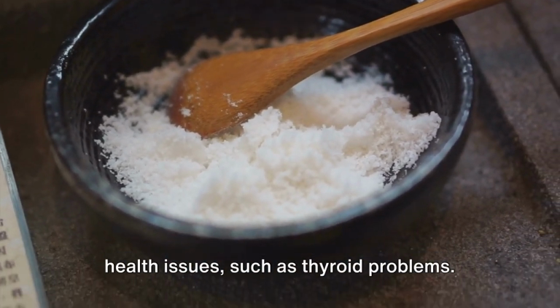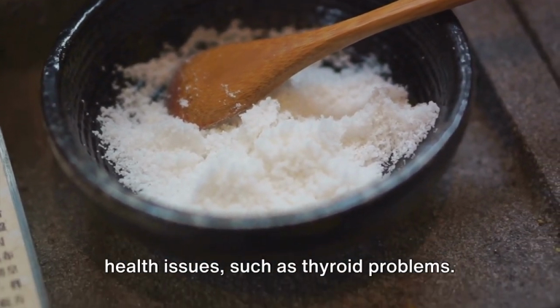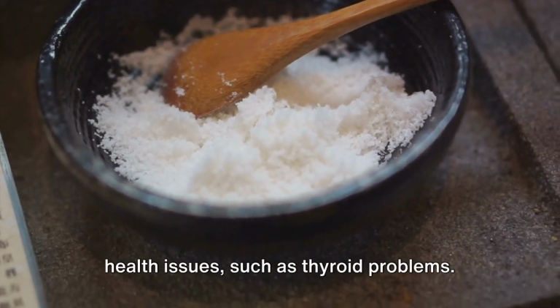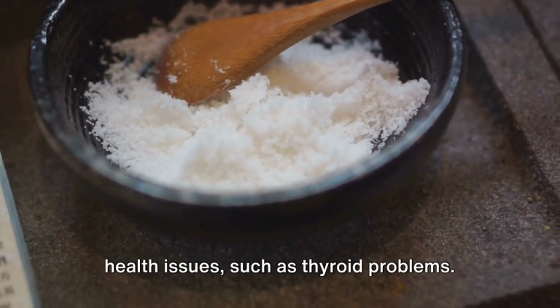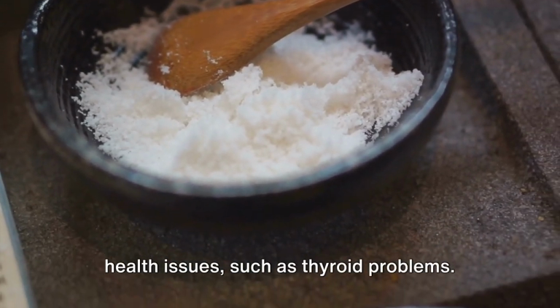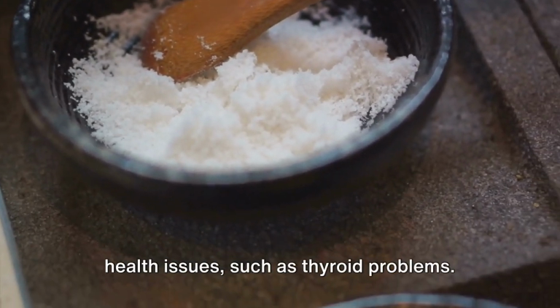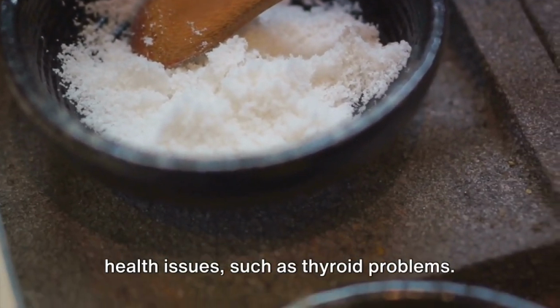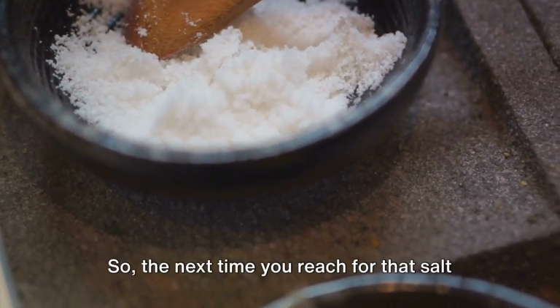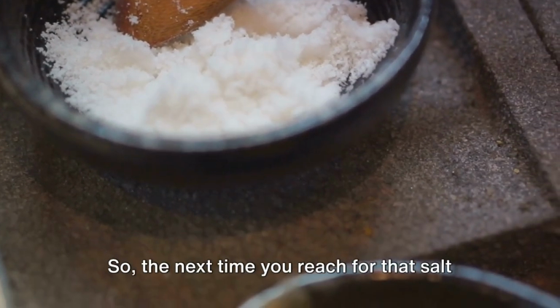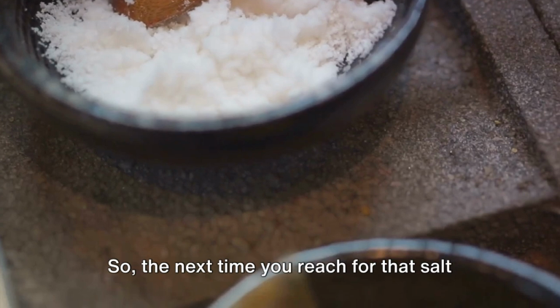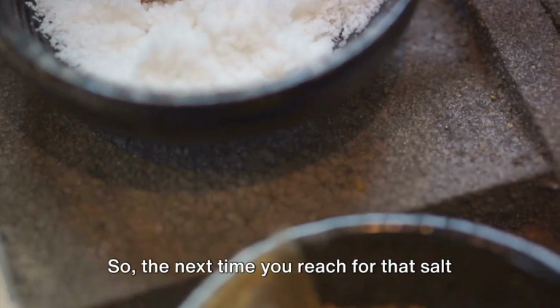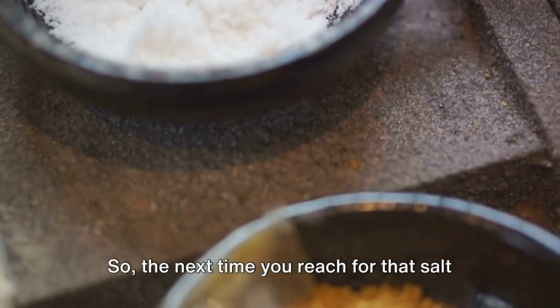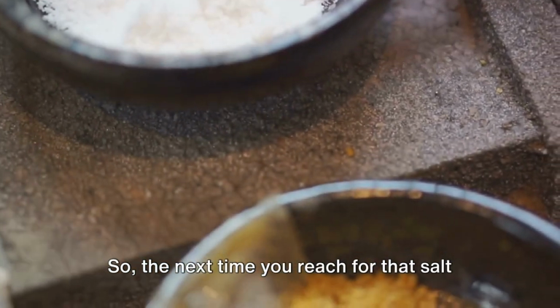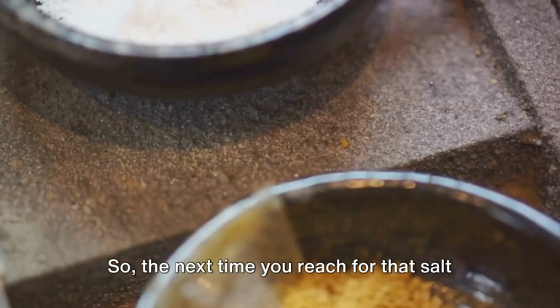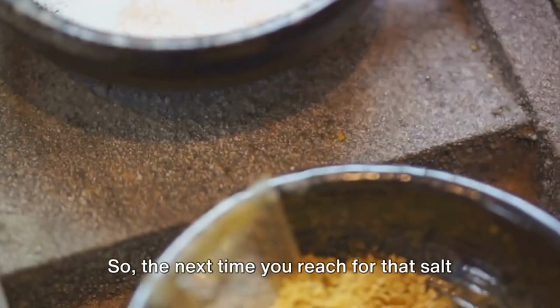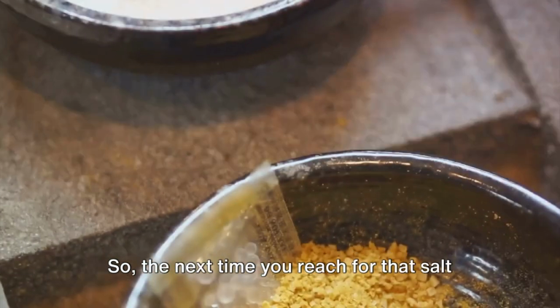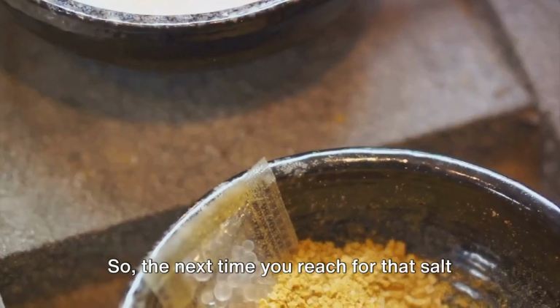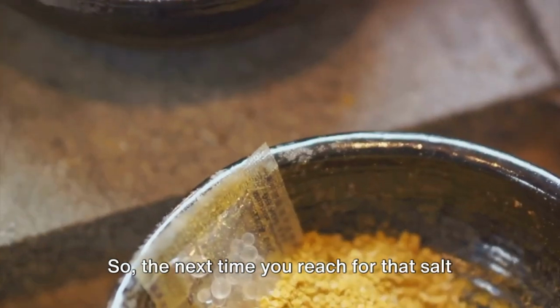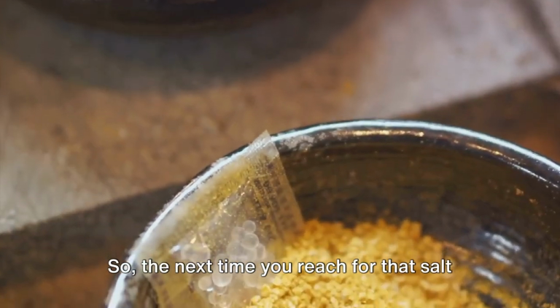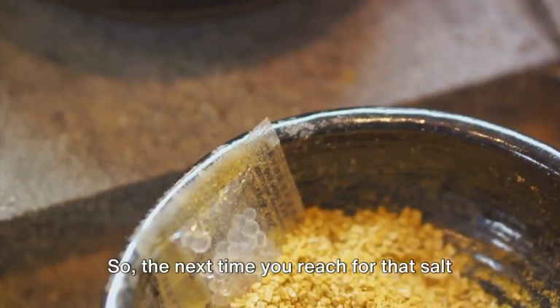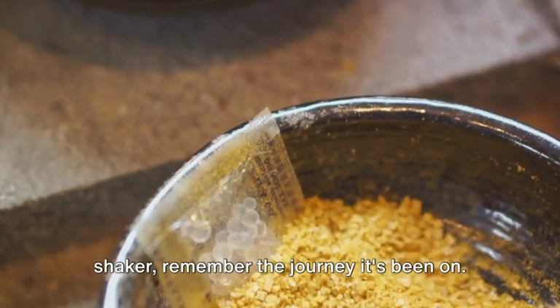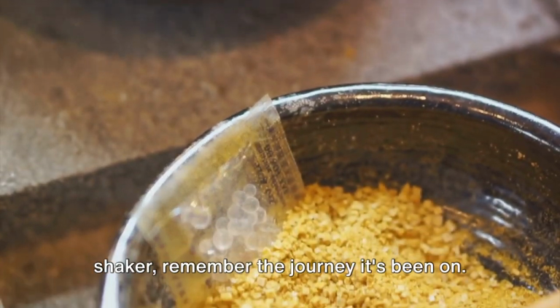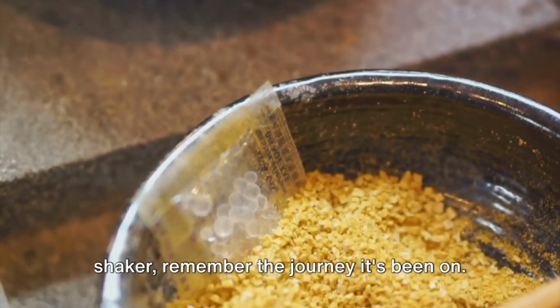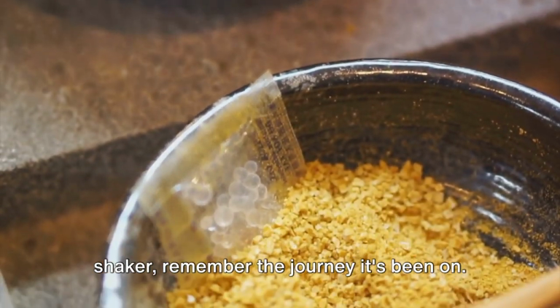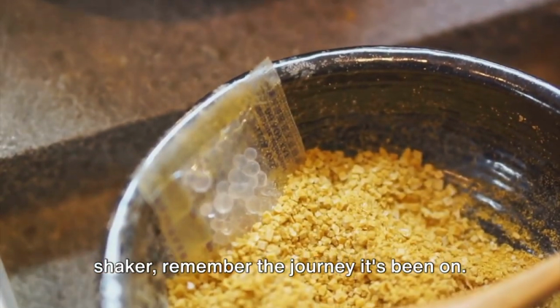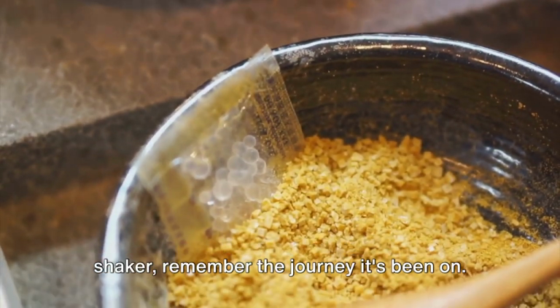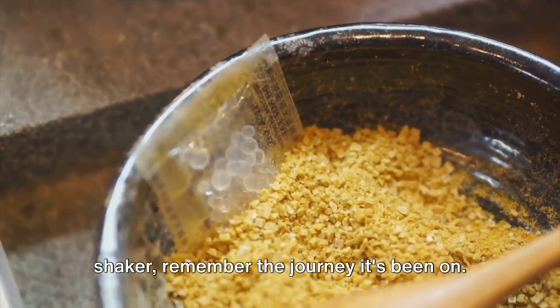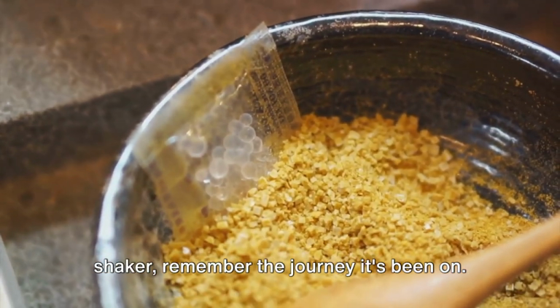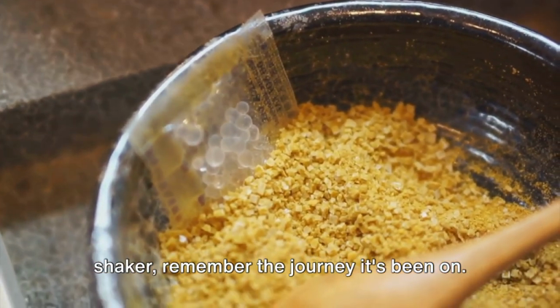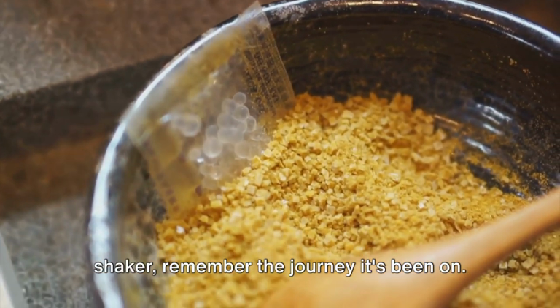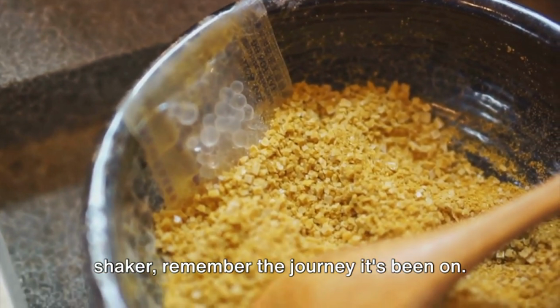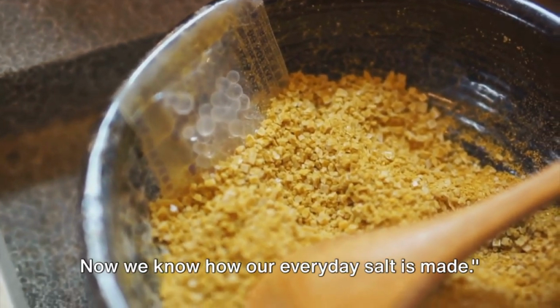iodine helps to prevent deficiencies that can lead to health issues, such as thyroid problems. So the next time you reach for that salt shaker, remember the journey it's been on.